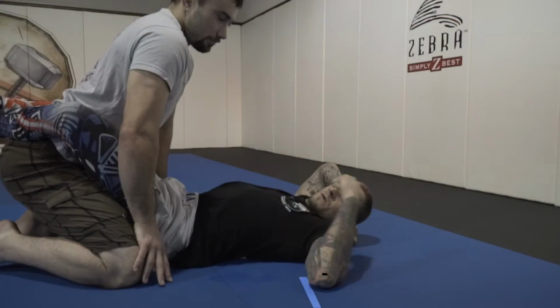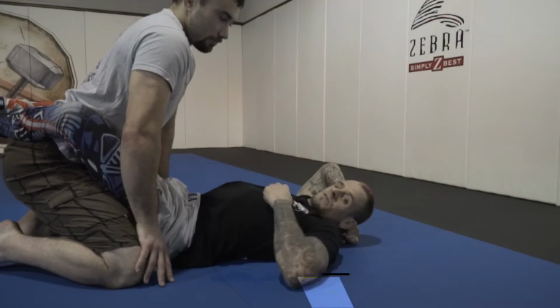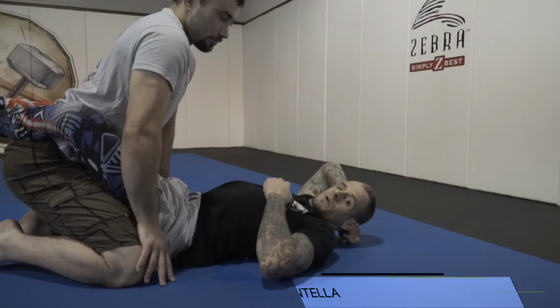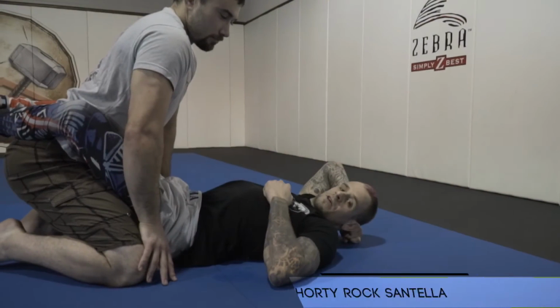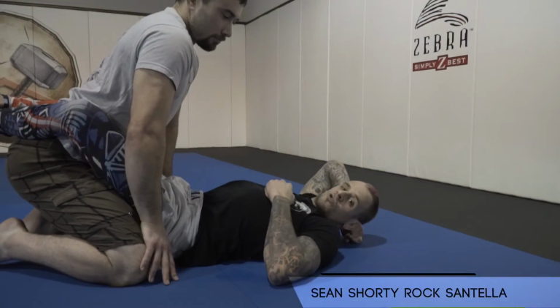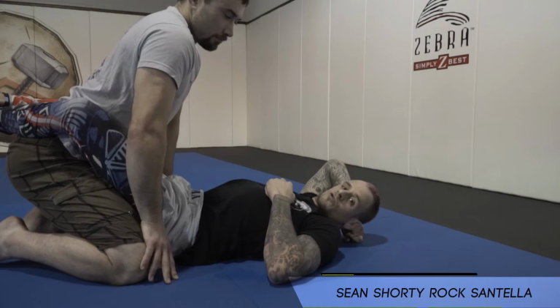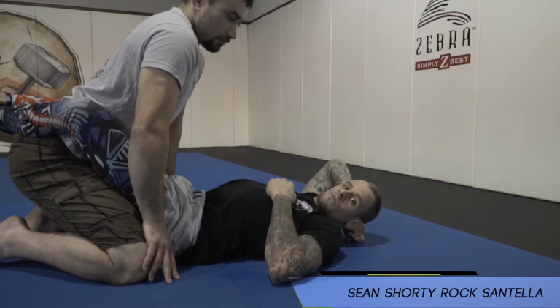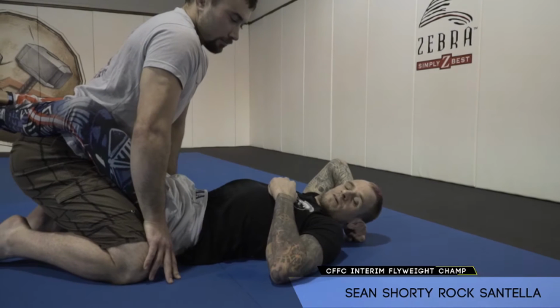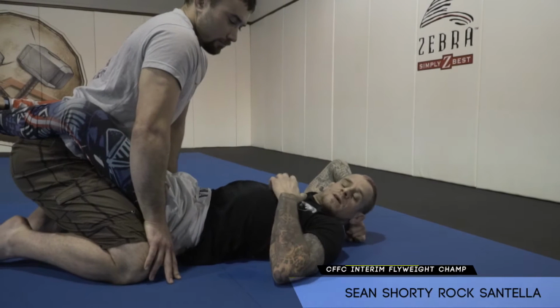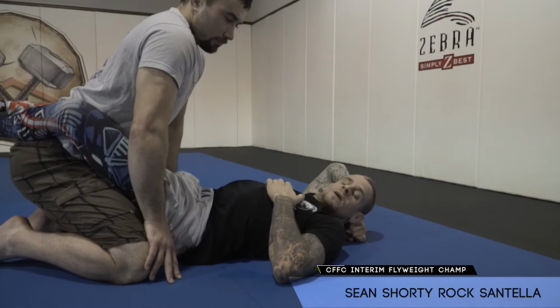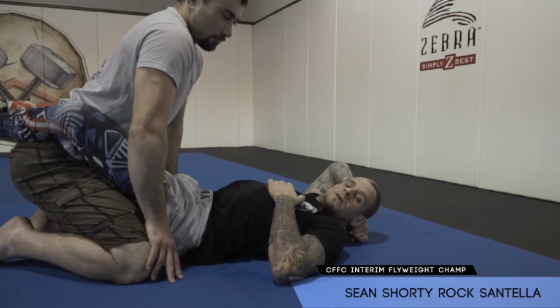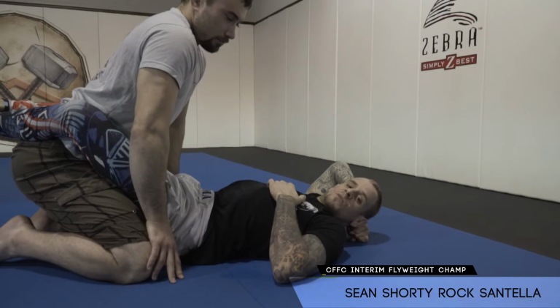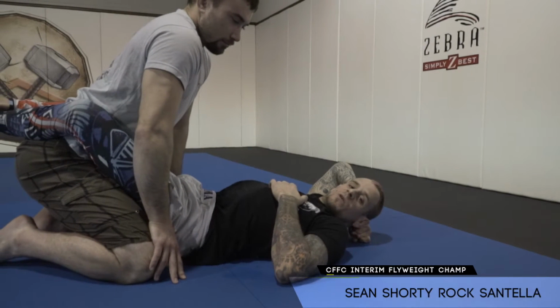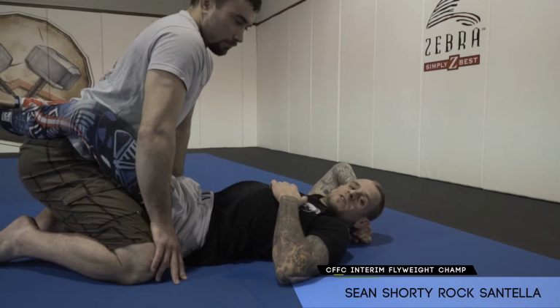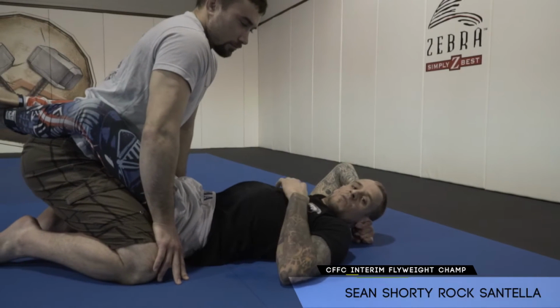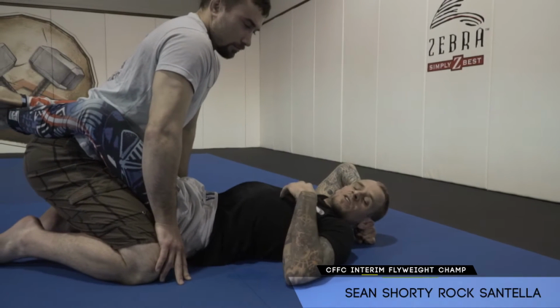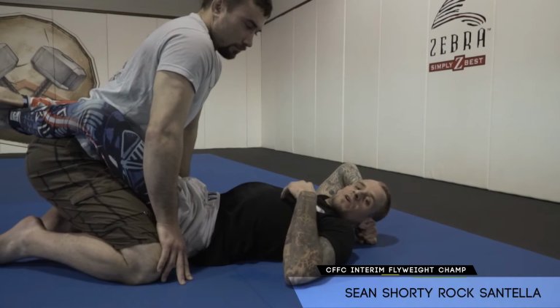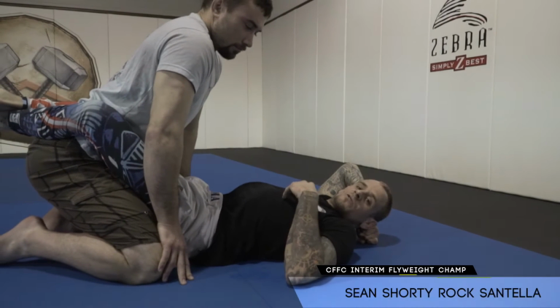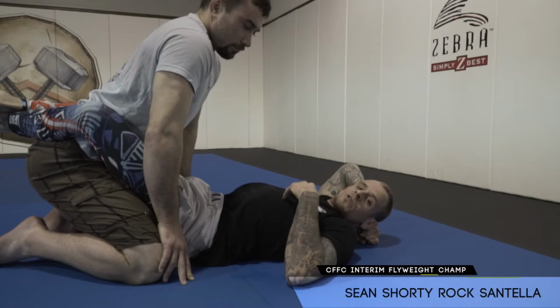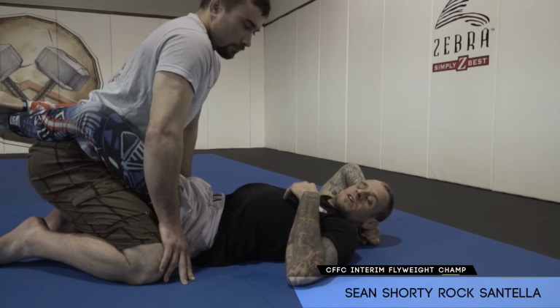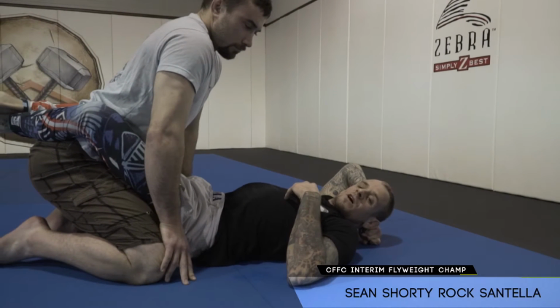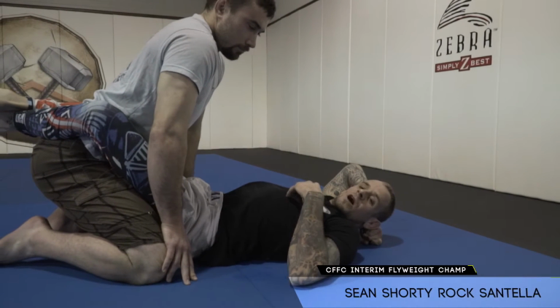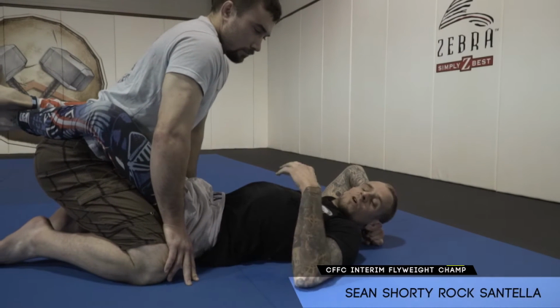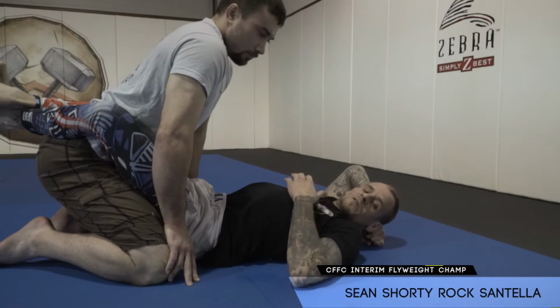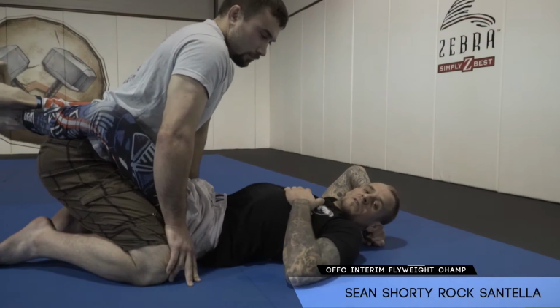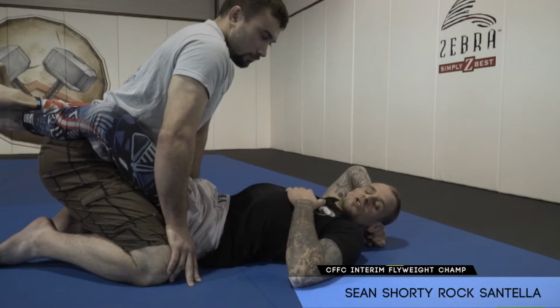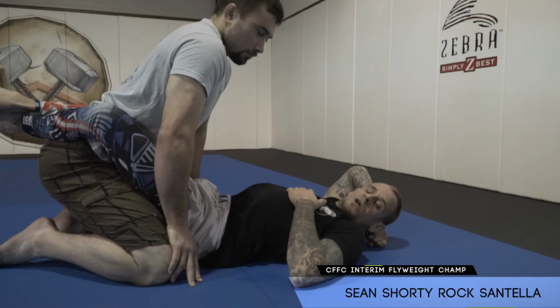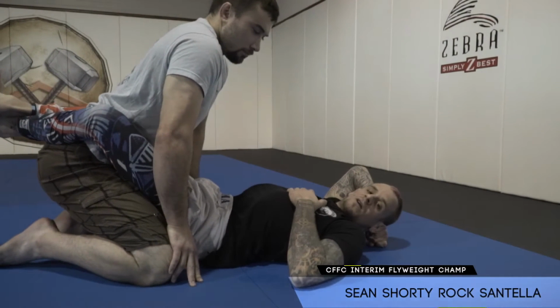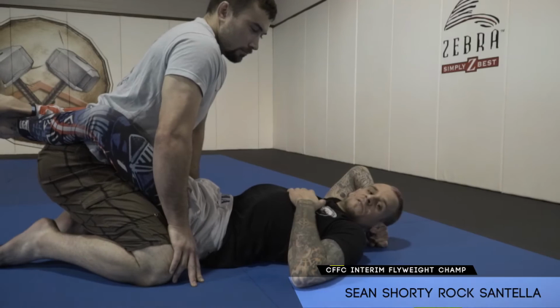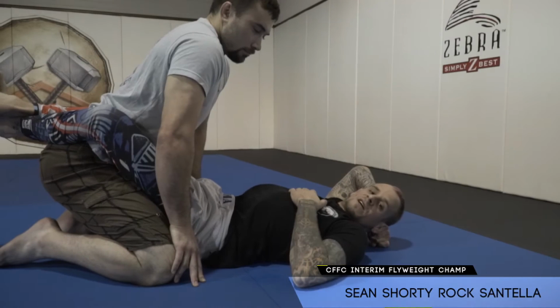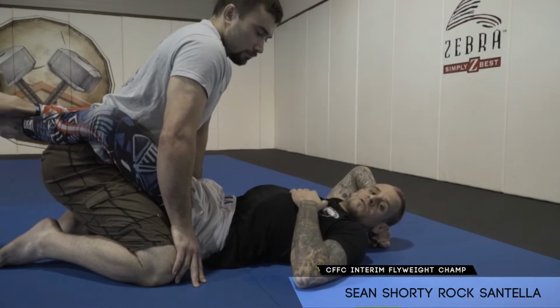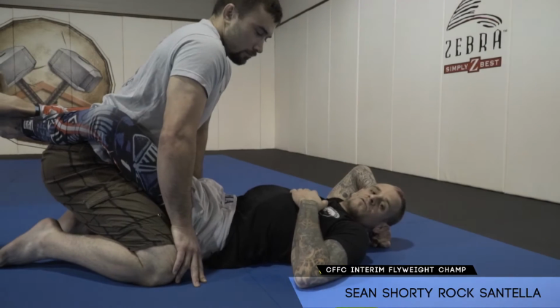What's up, guys? Sean Shorty-Roczatella here at Miller Brothers MMA in Sparta, New Jersey, working on the Legio Plata for Technique Tuesday.